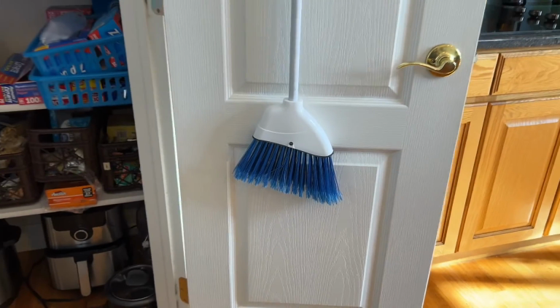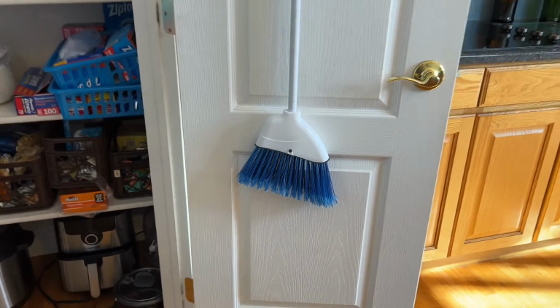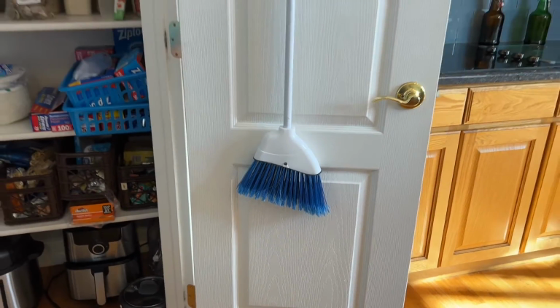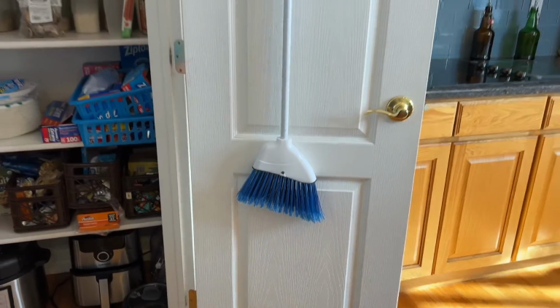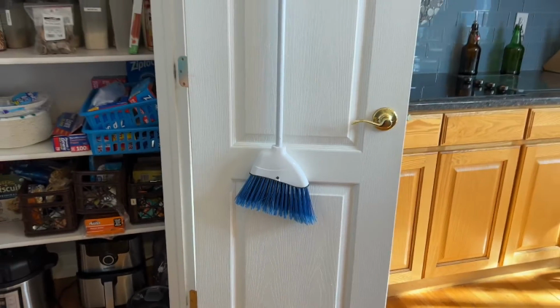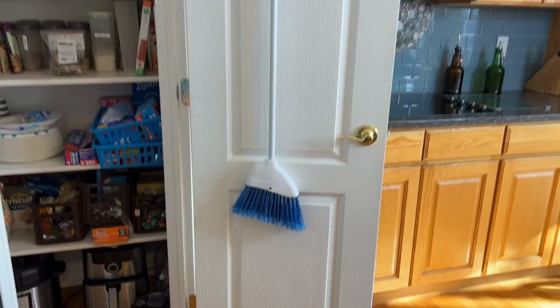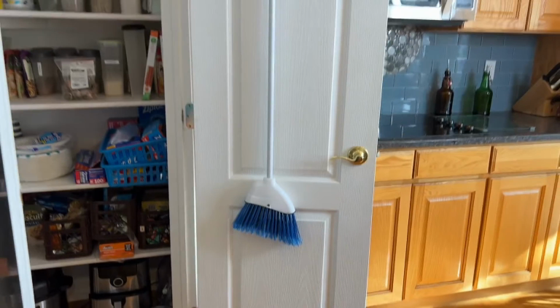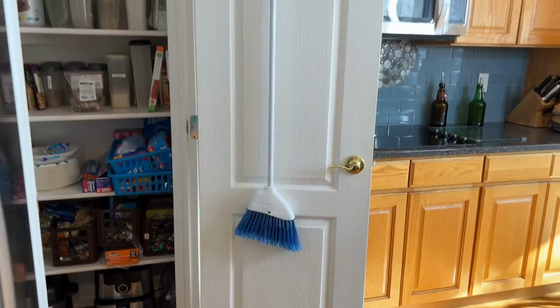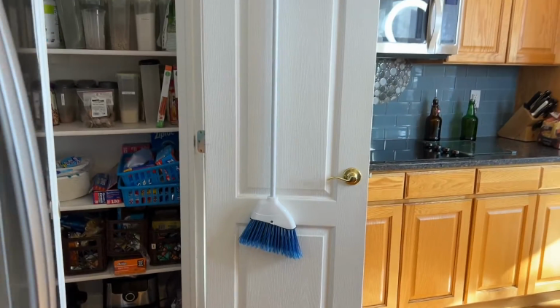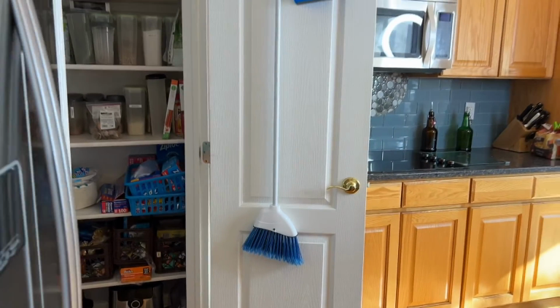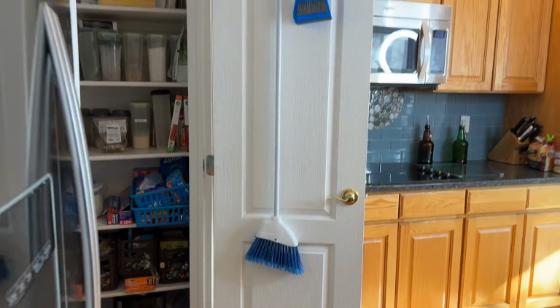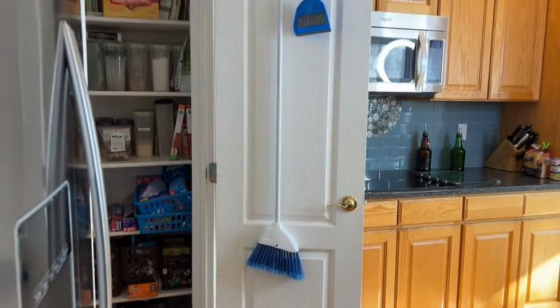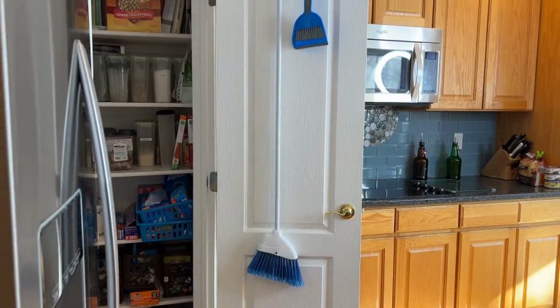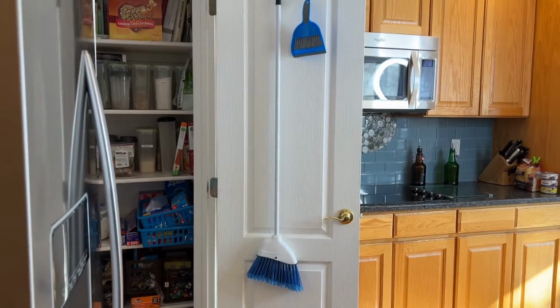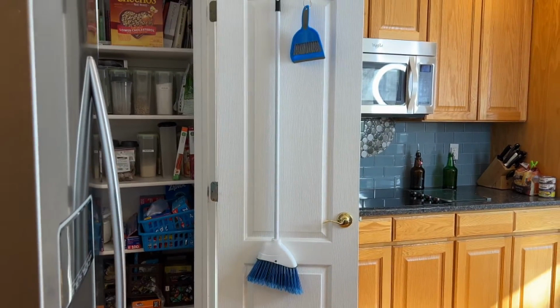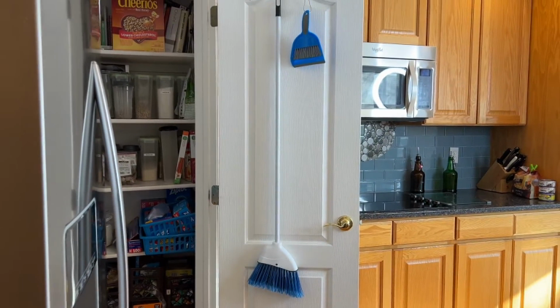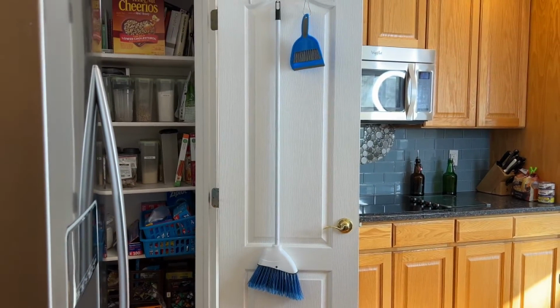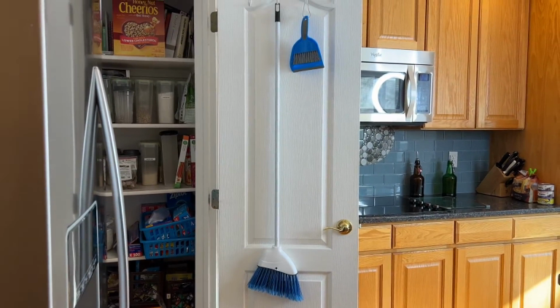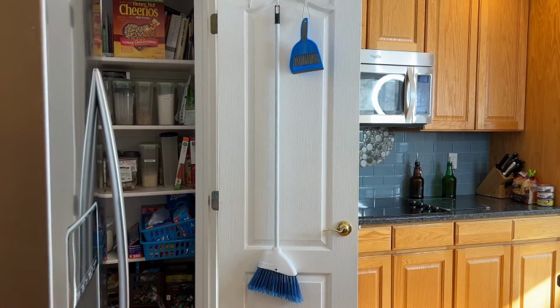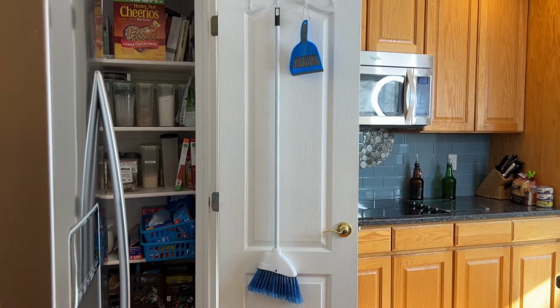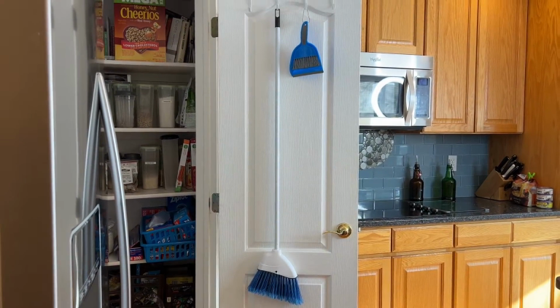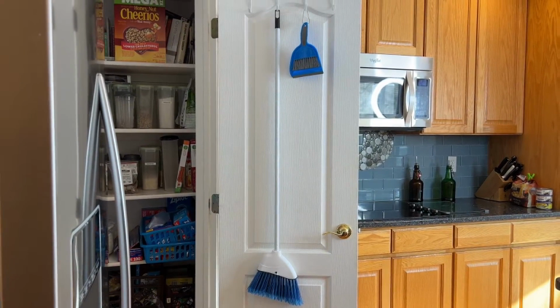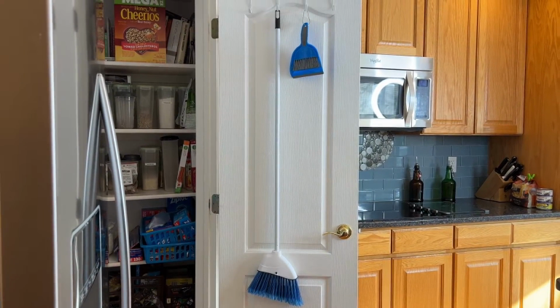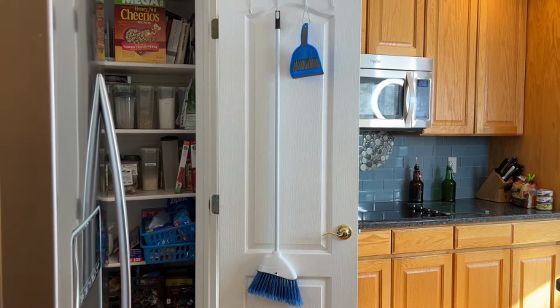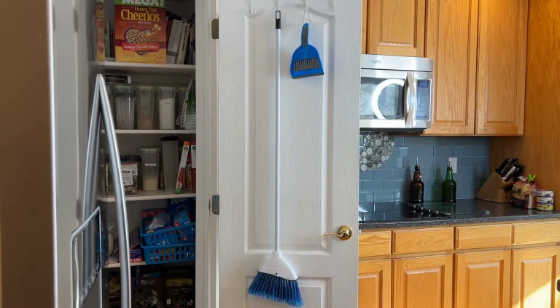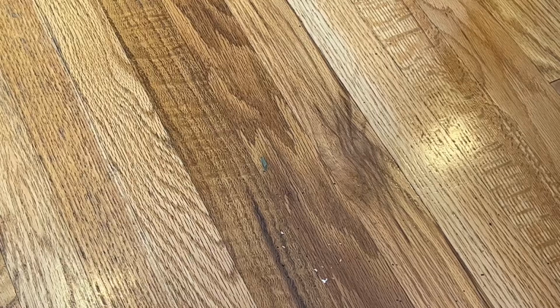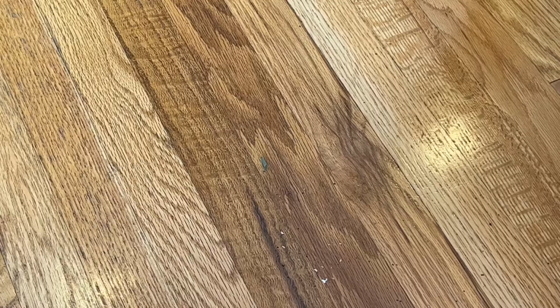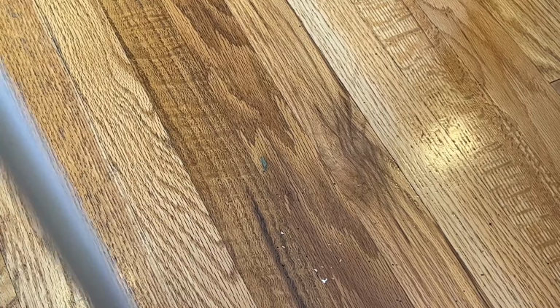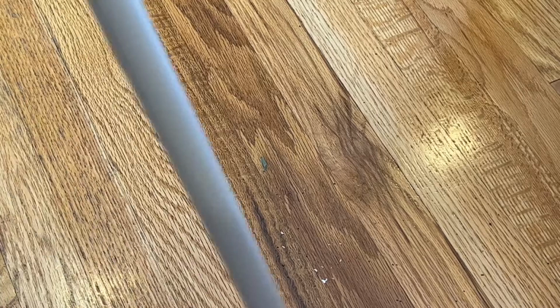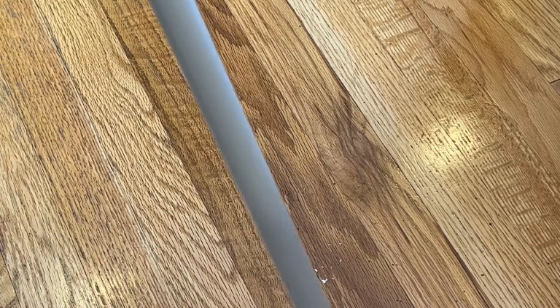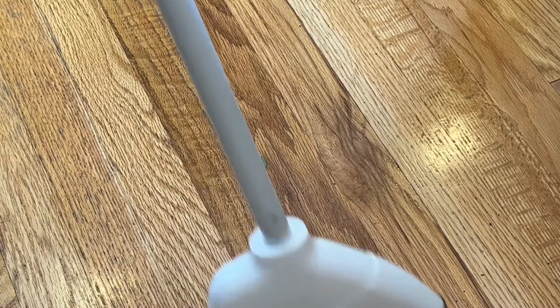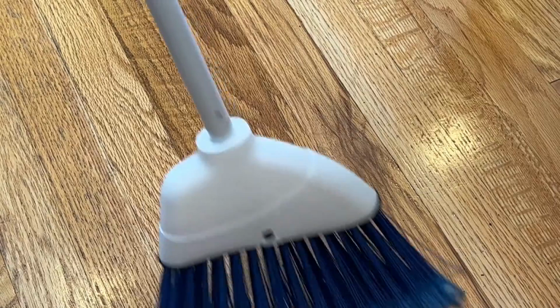Now if you don't have a space like this, no problem. Go ahead and use a wall space, hang a command hook and it can do the same thing.